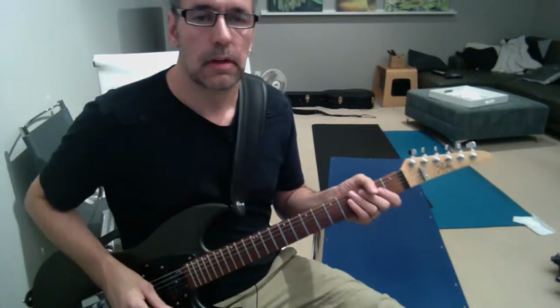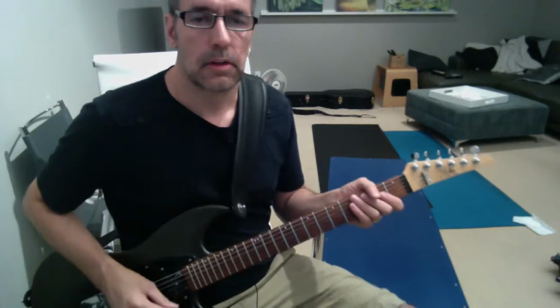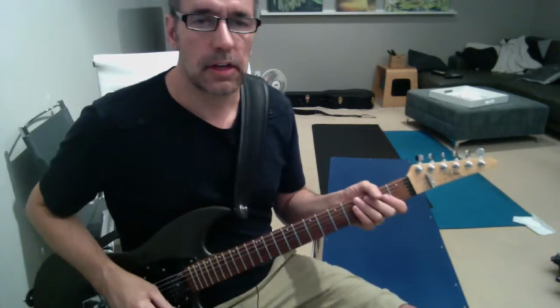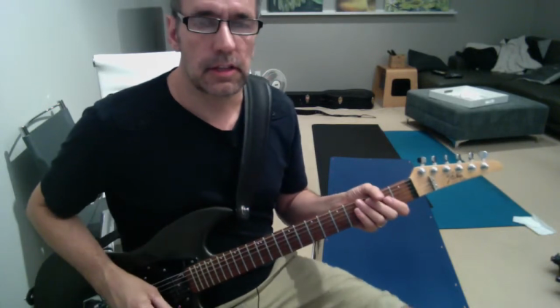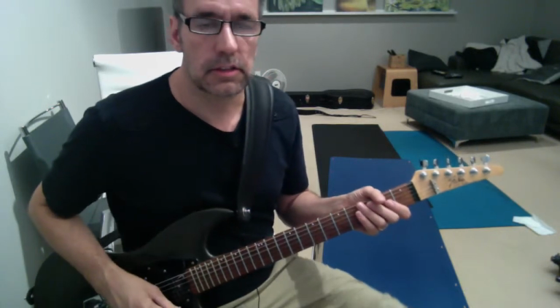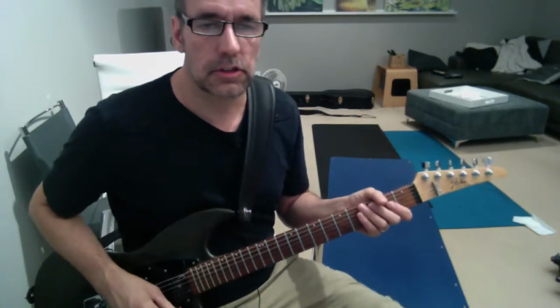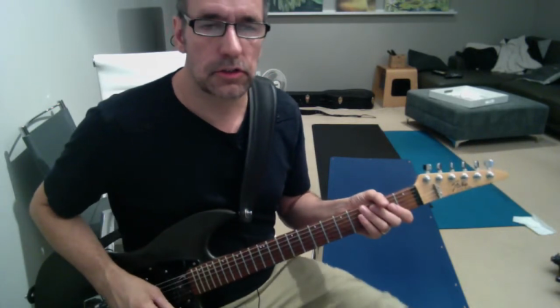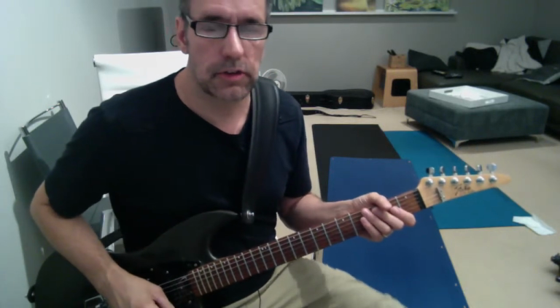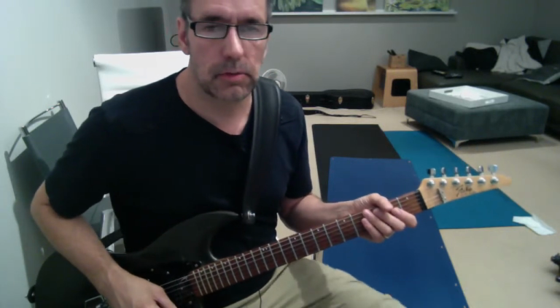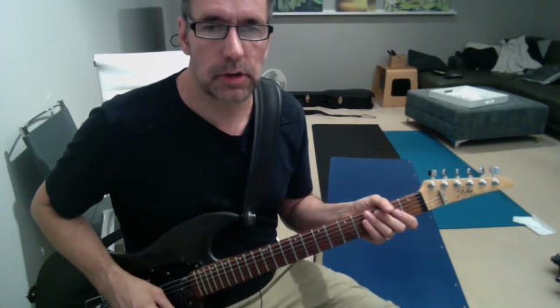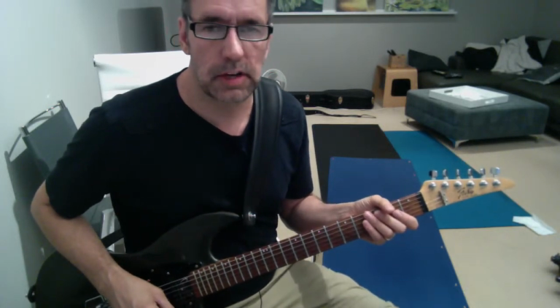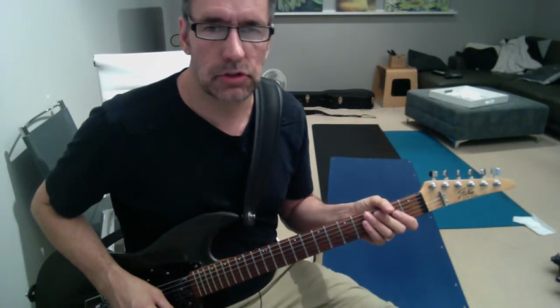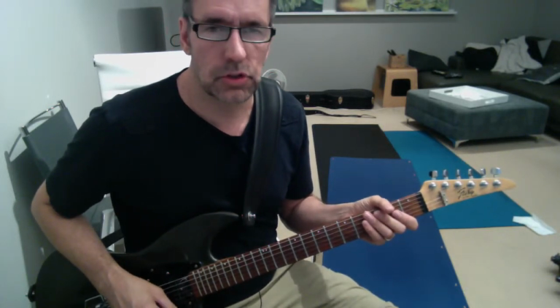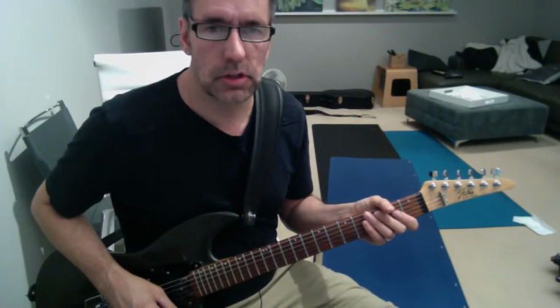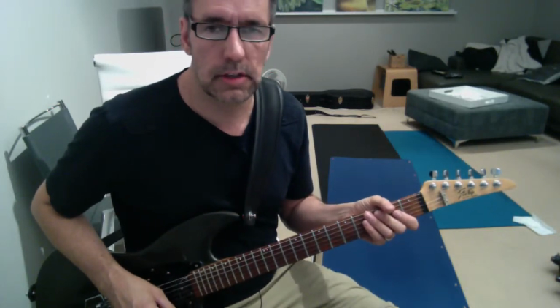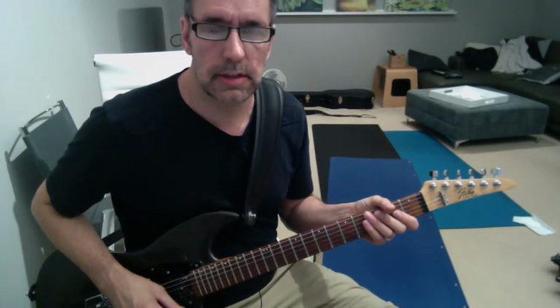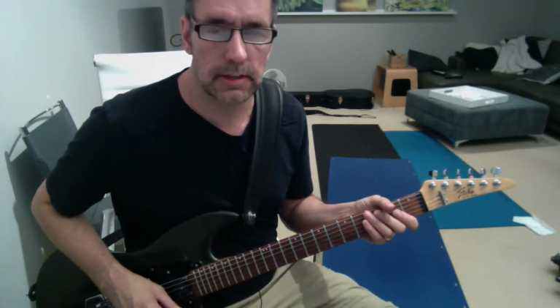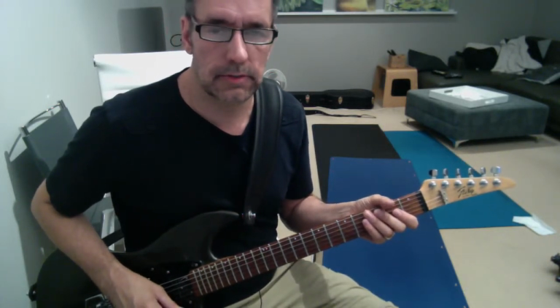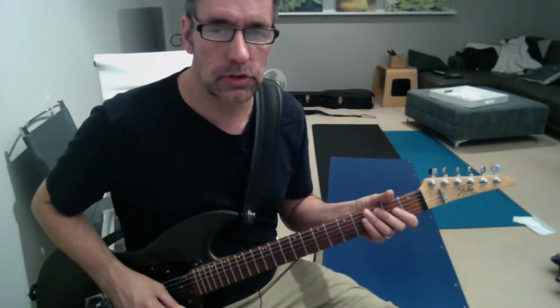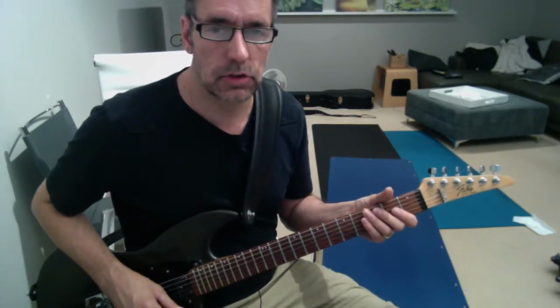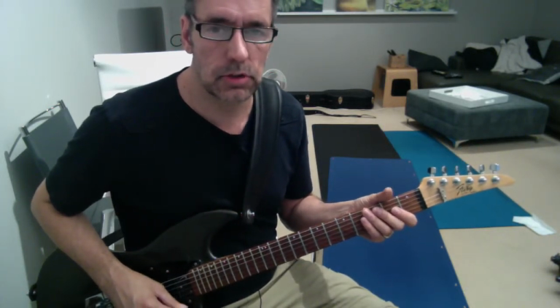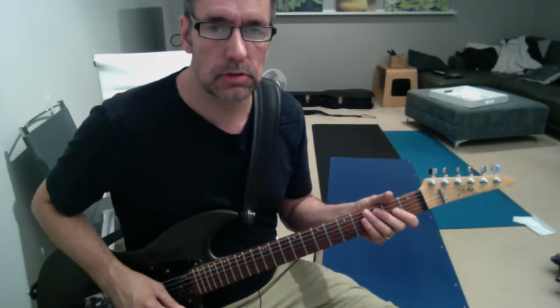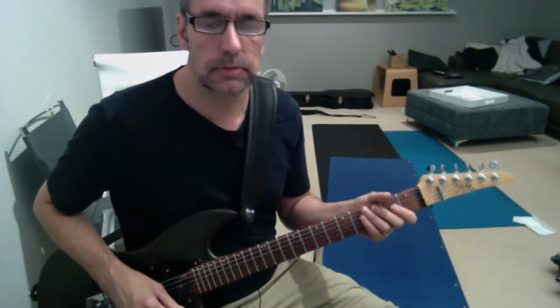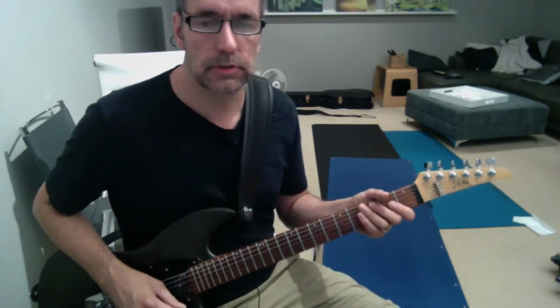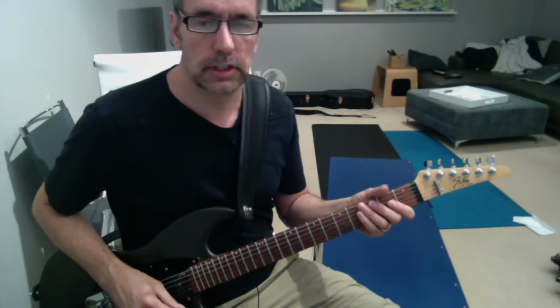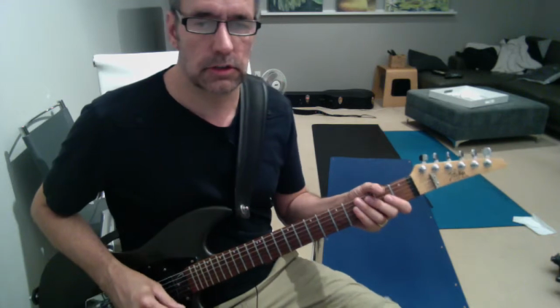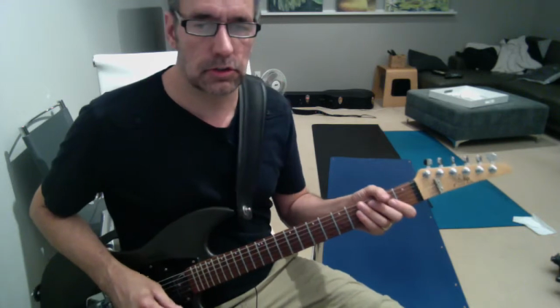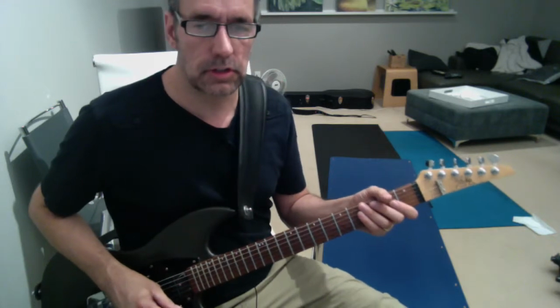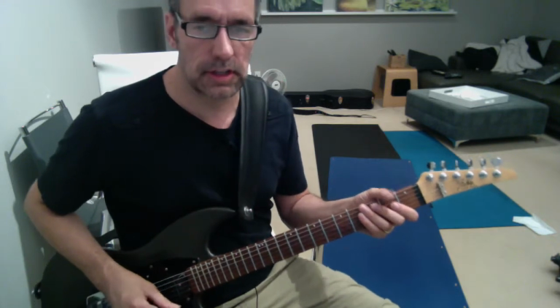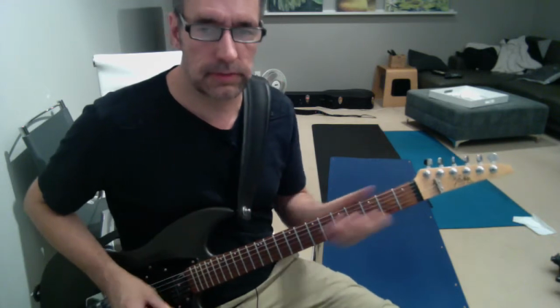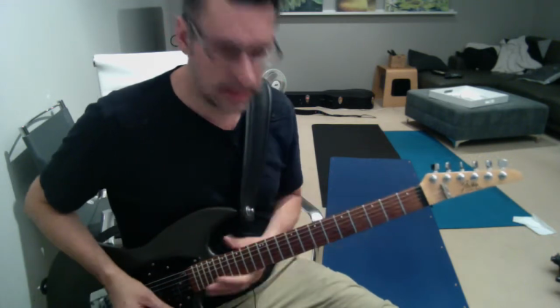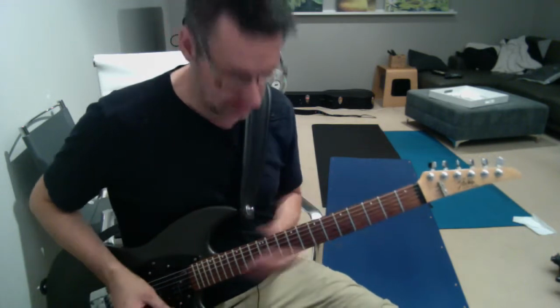Okay, this is Stevie Ray Vaughan, Pride and Joy, first solo. Don't forget to tune to E-flat.